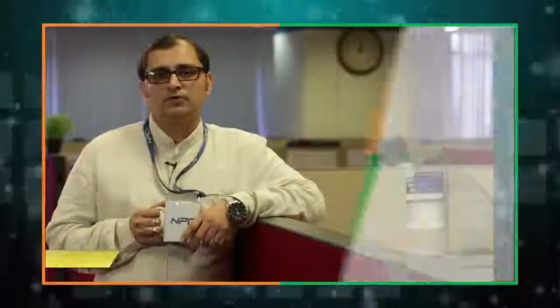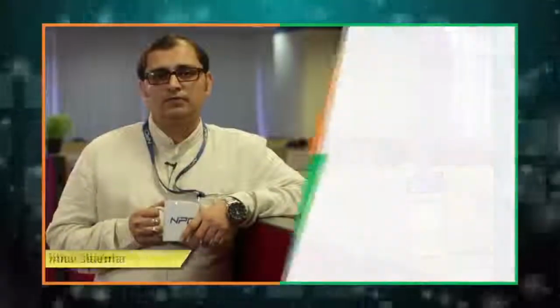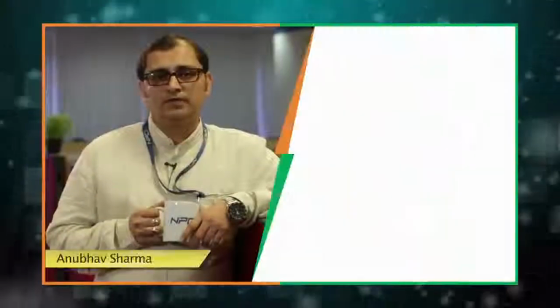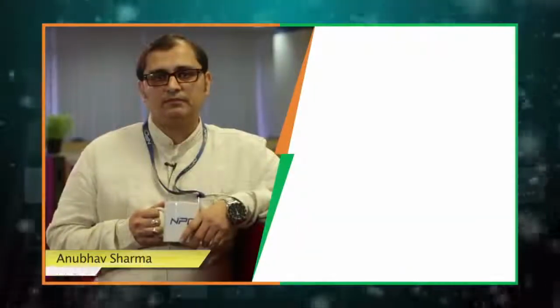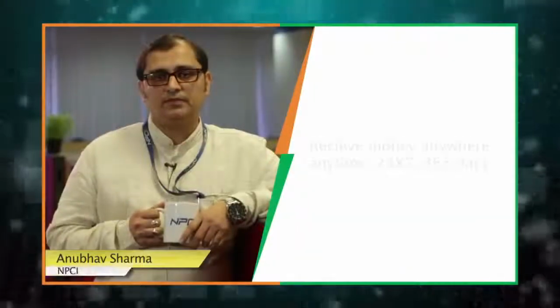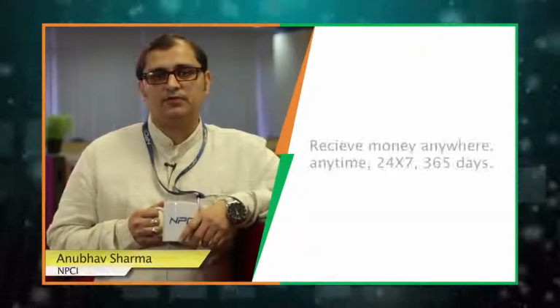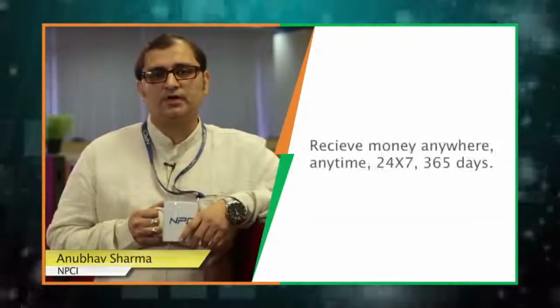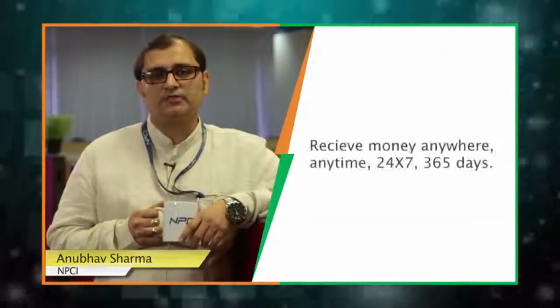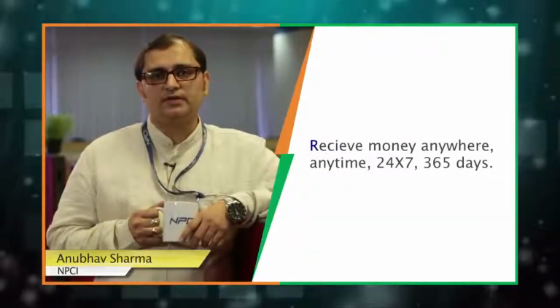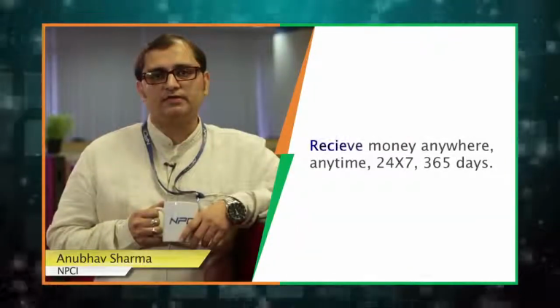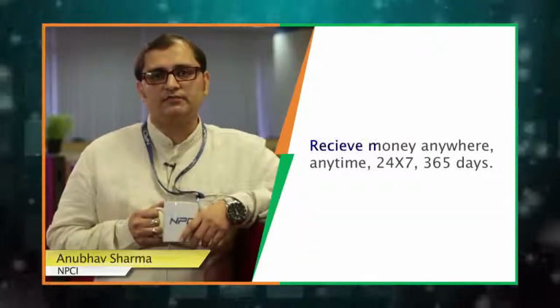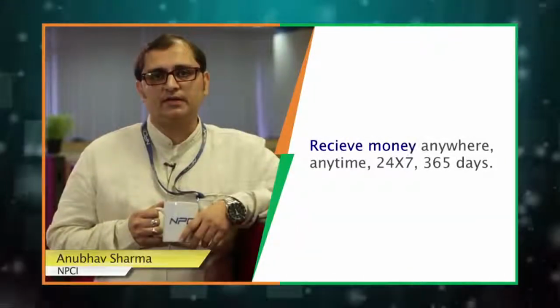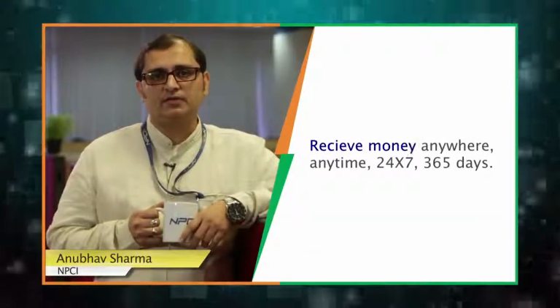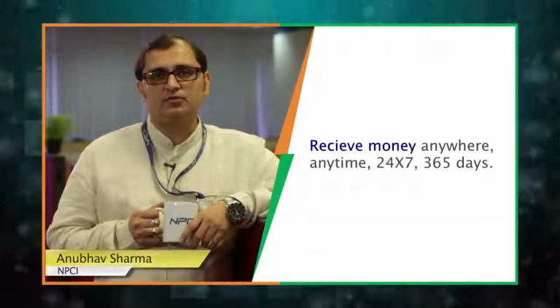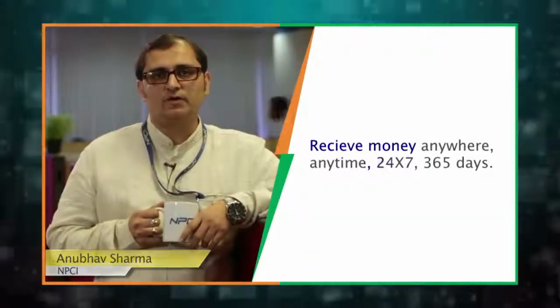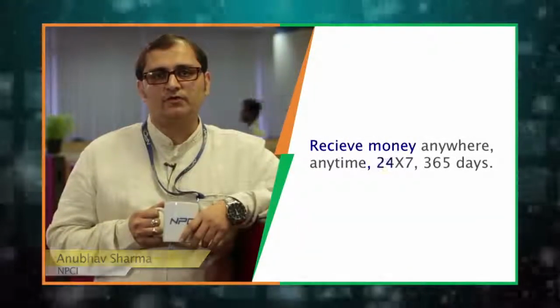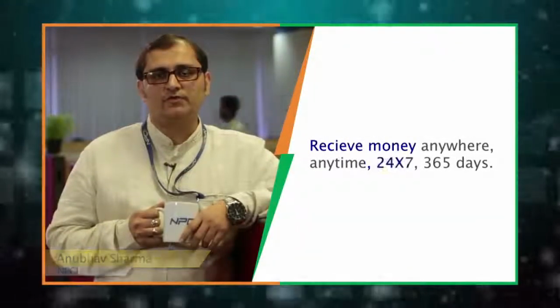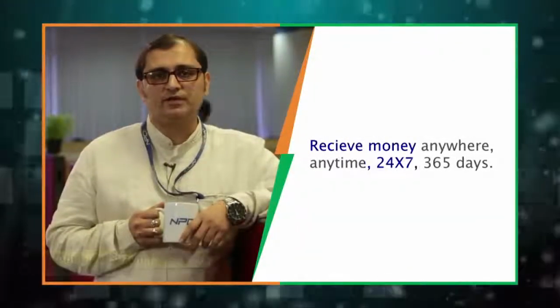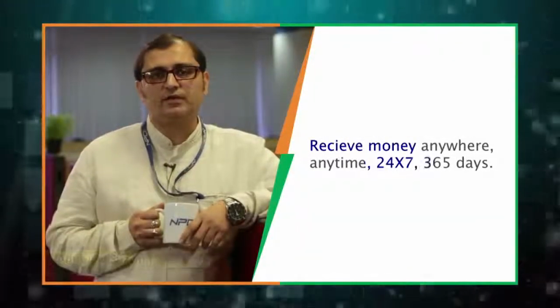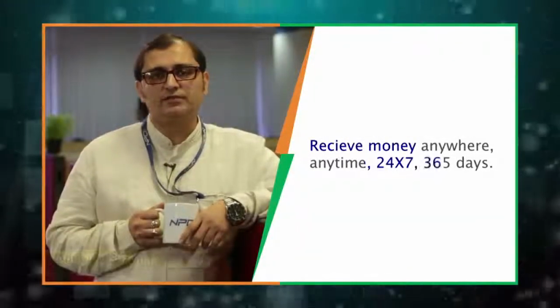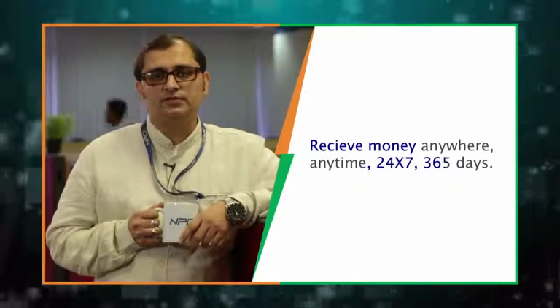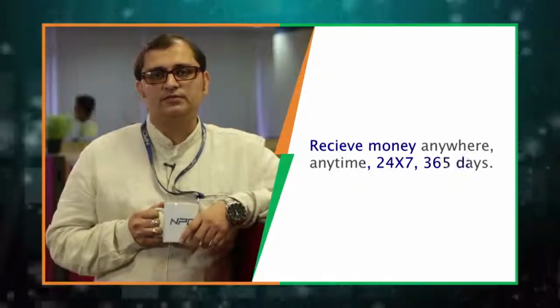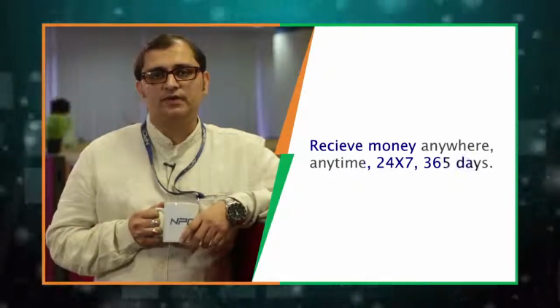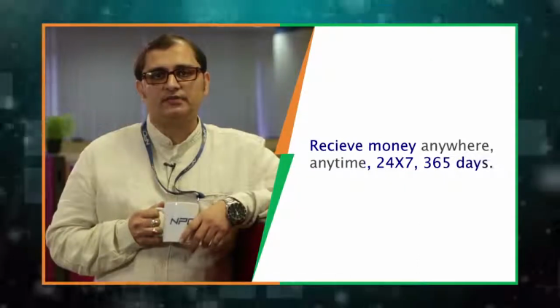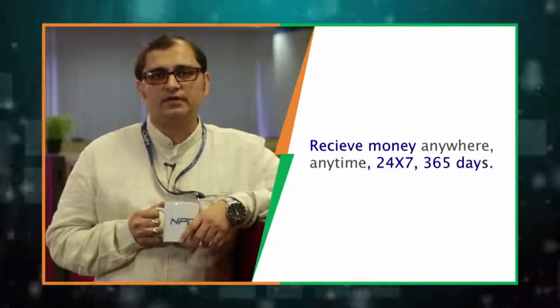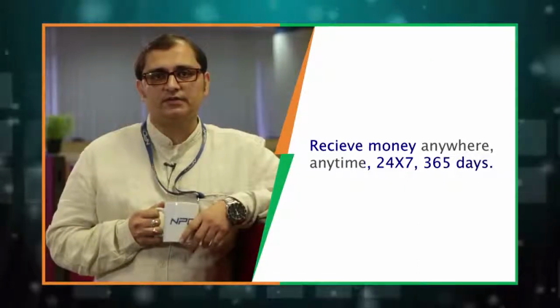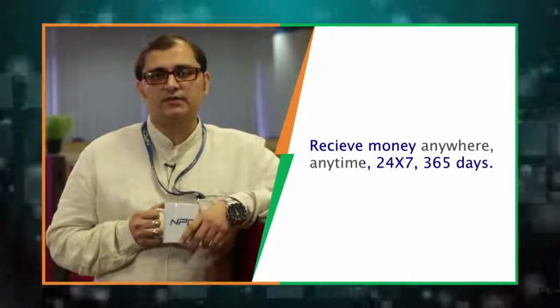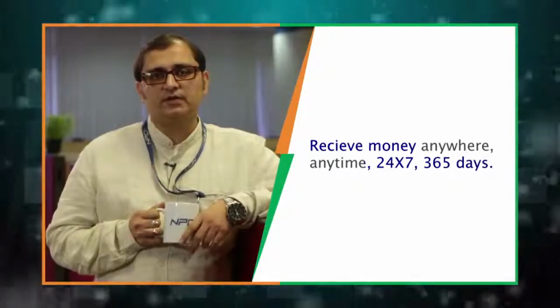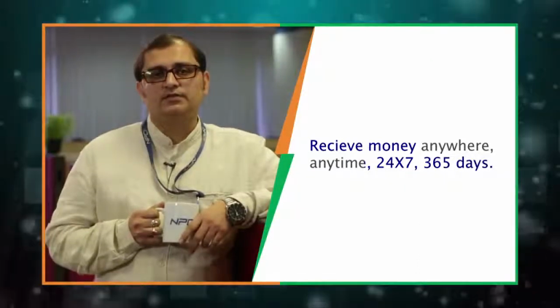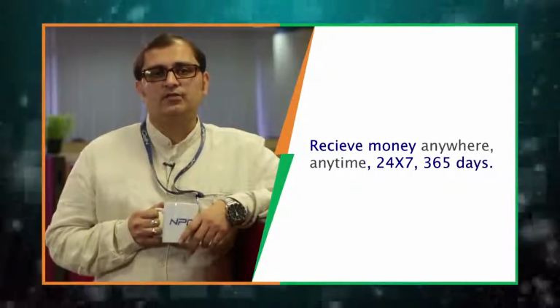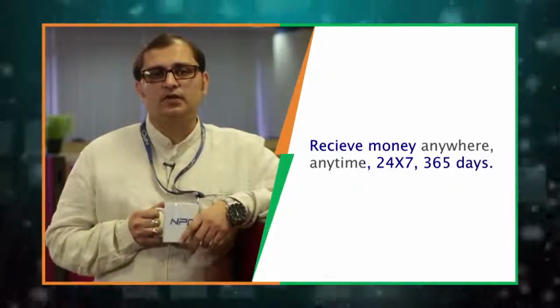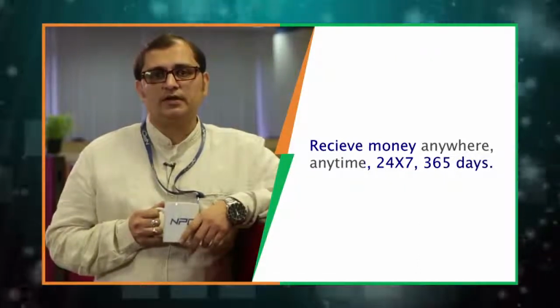Using Bheem, you can now send and receive money 24 over 7, 365 days of the year. There are no holidays.